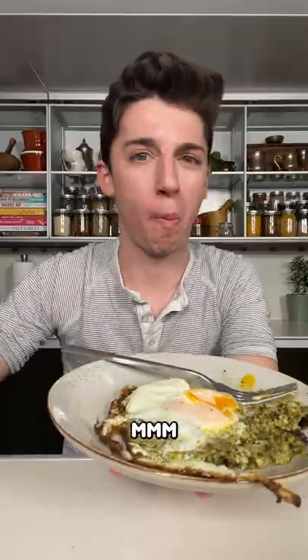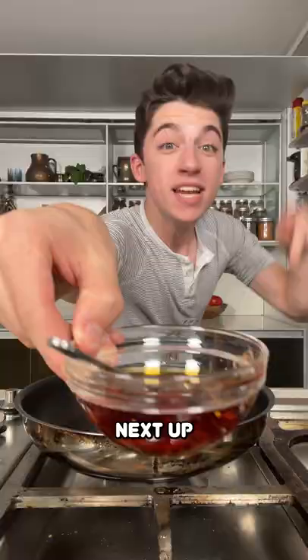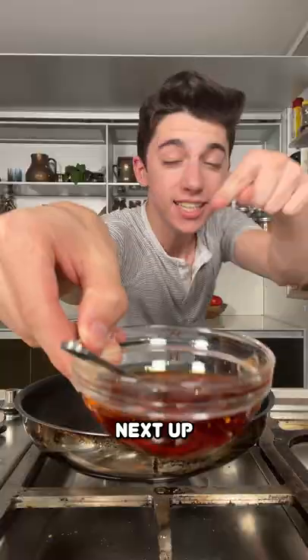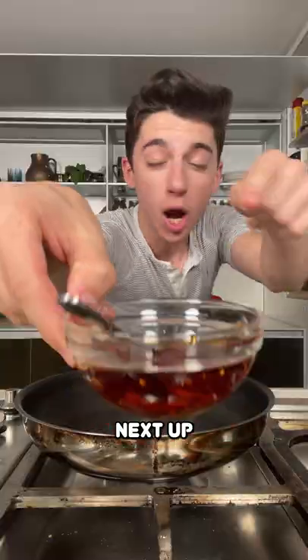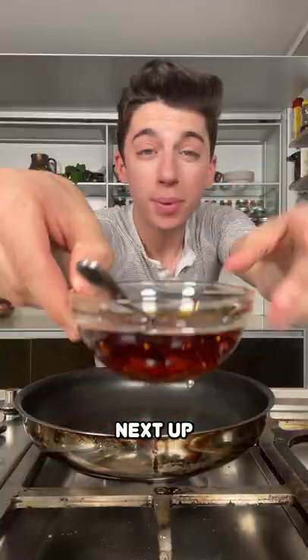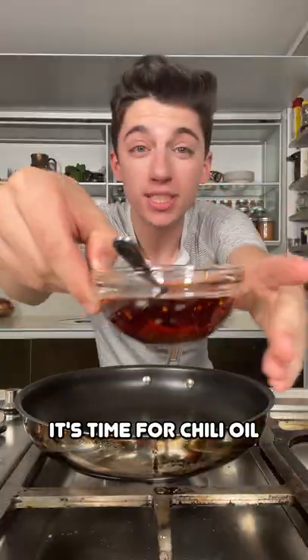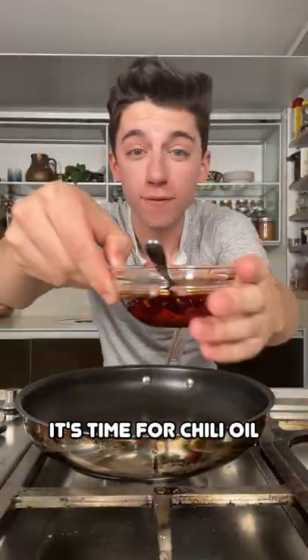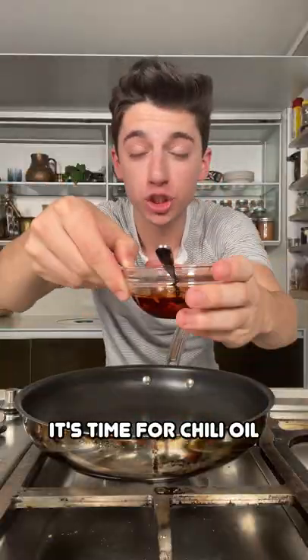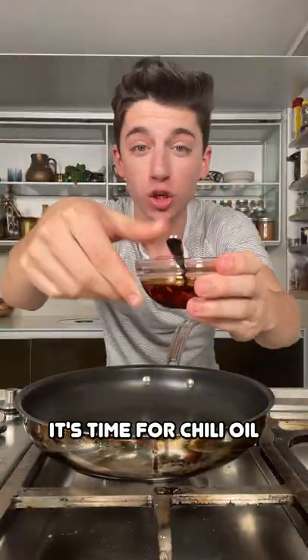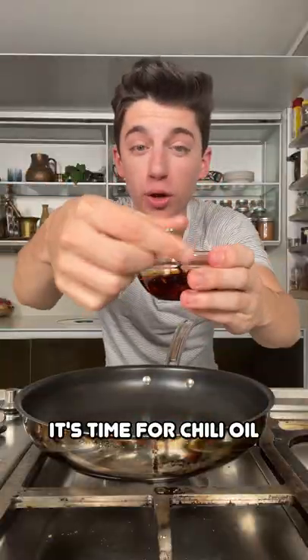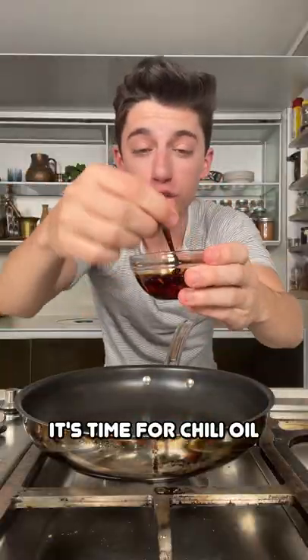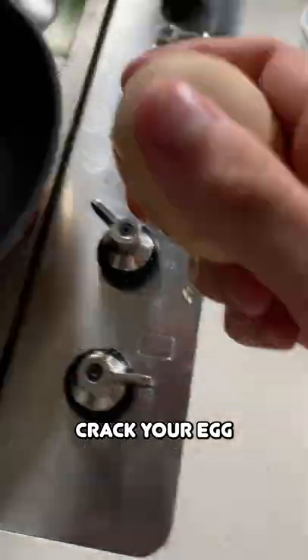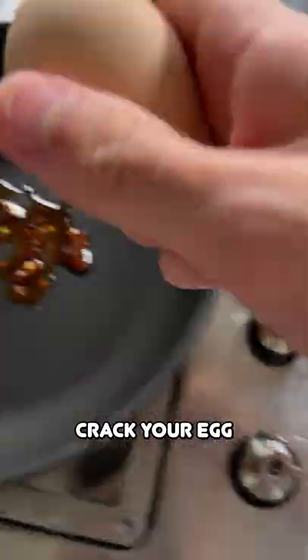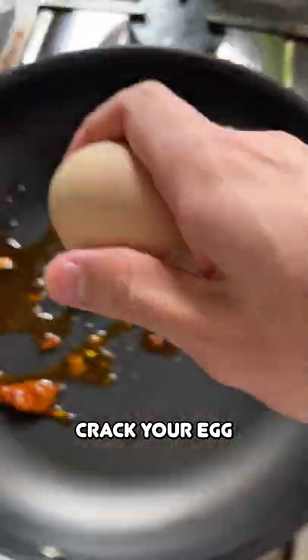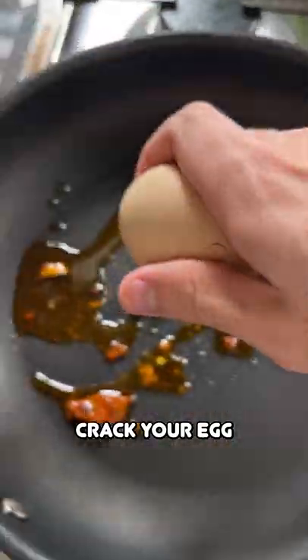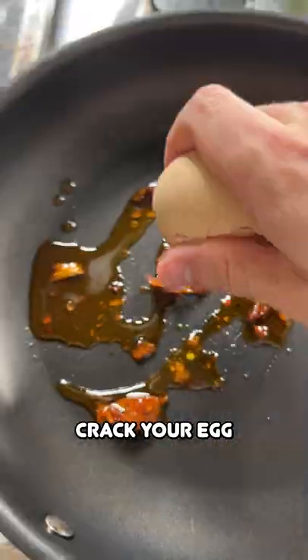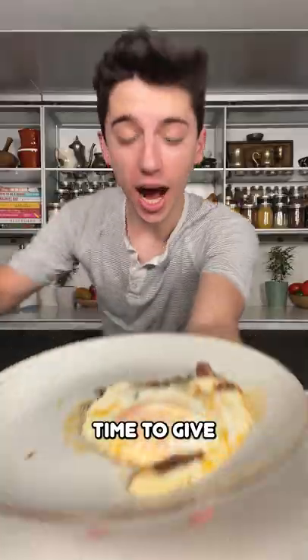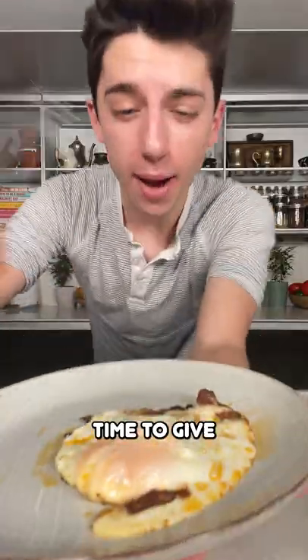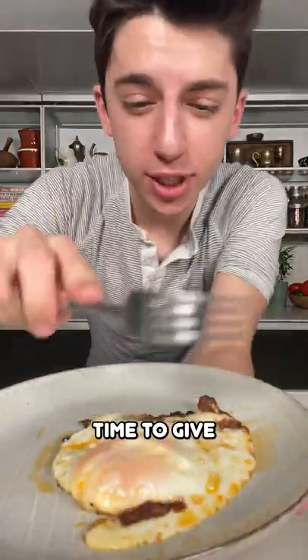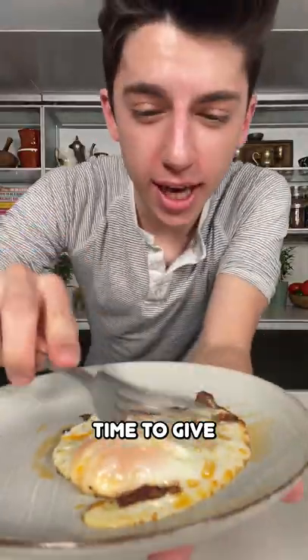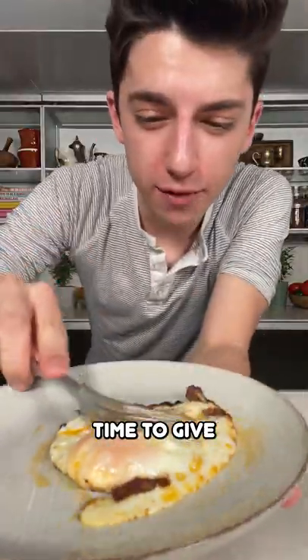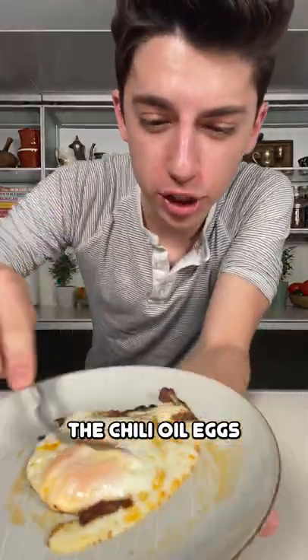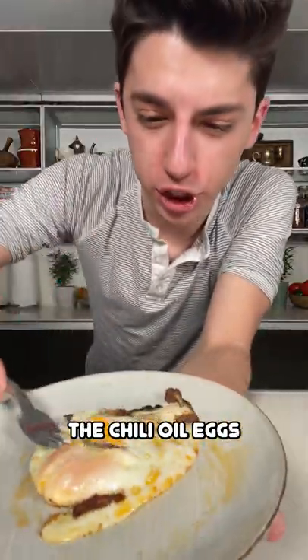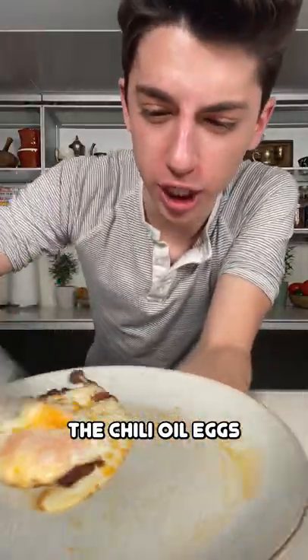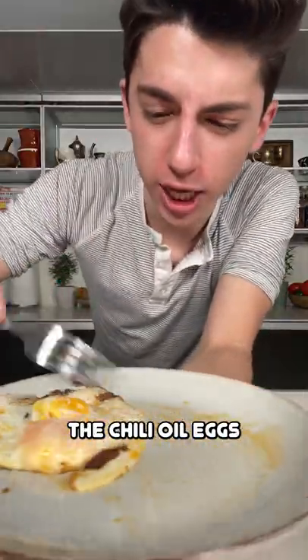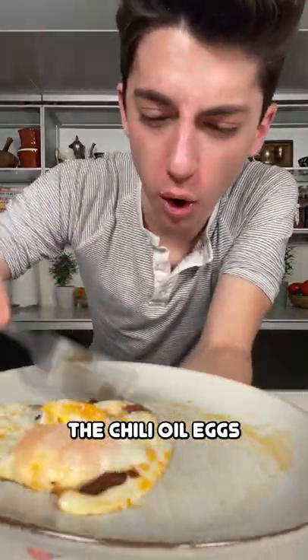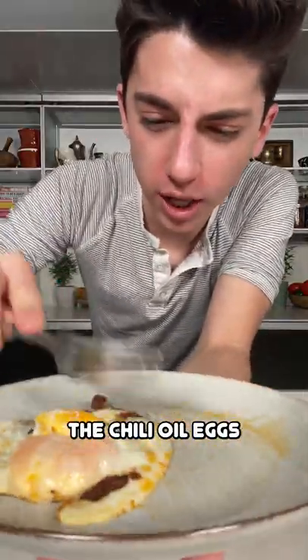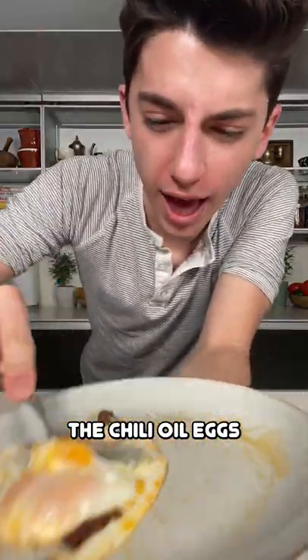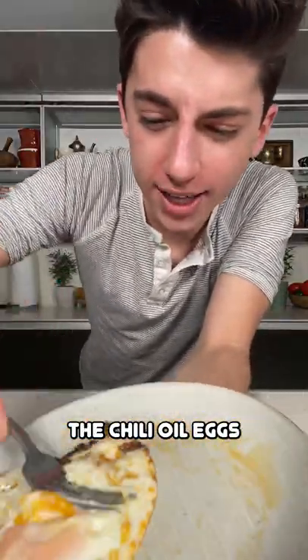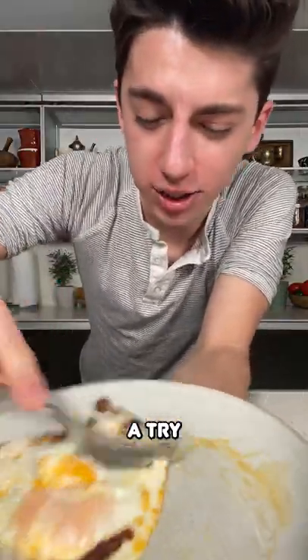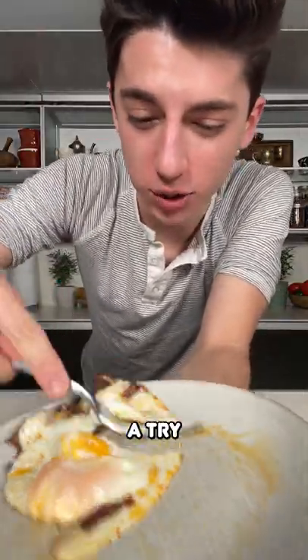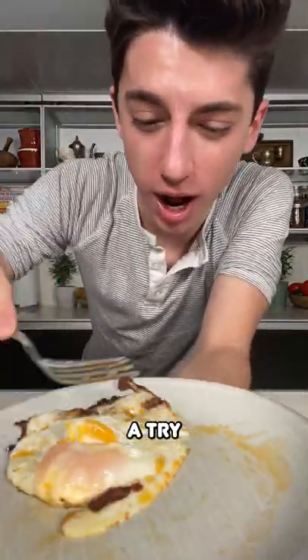Next up, it's time for chili oil. Crack your eggs. Time to give the chili oil eggs a try.